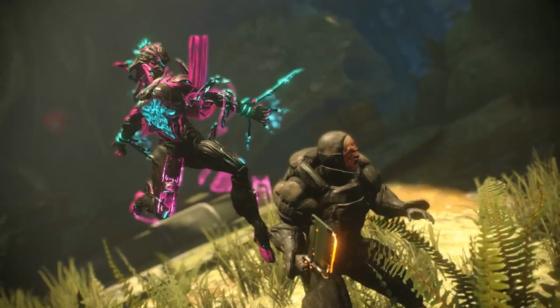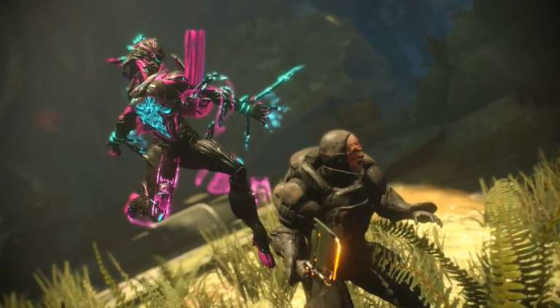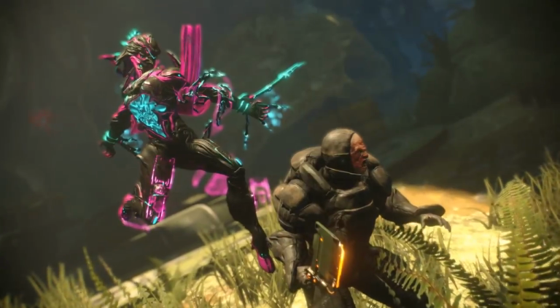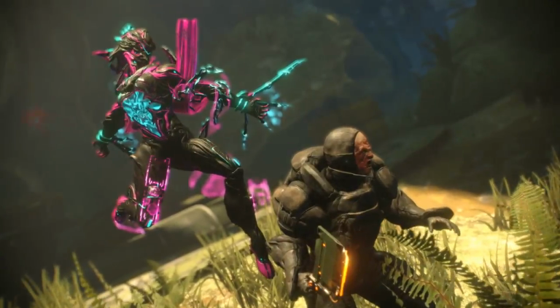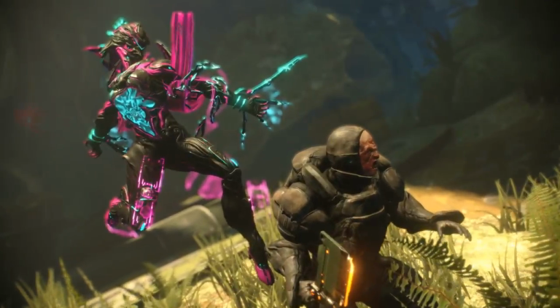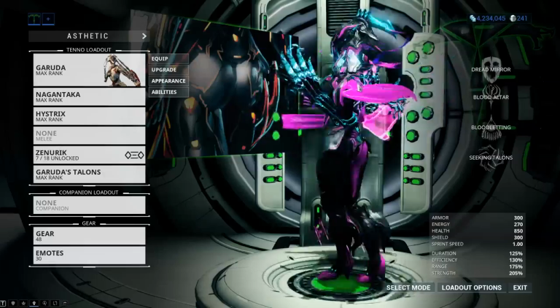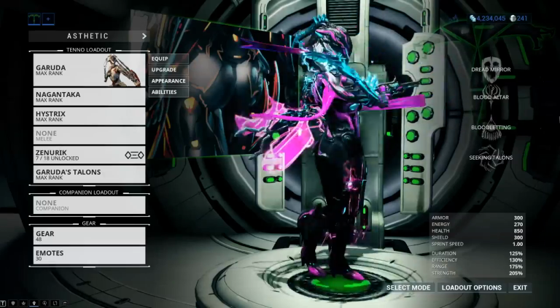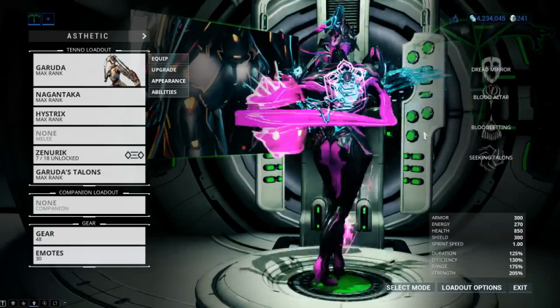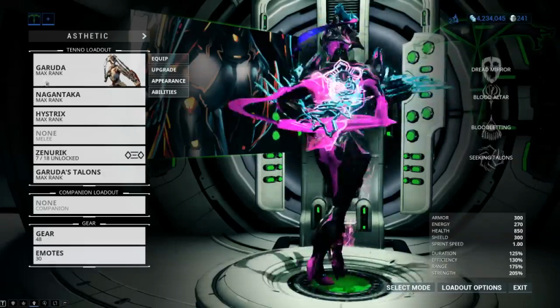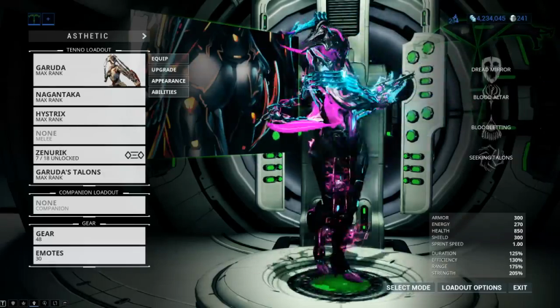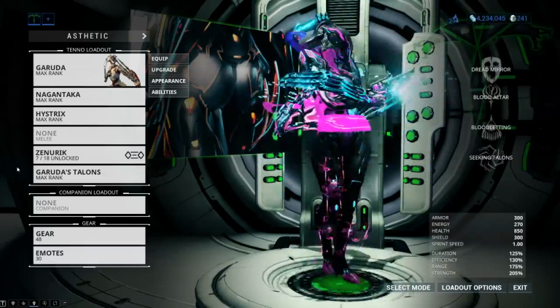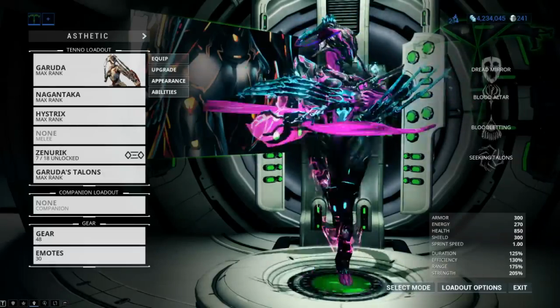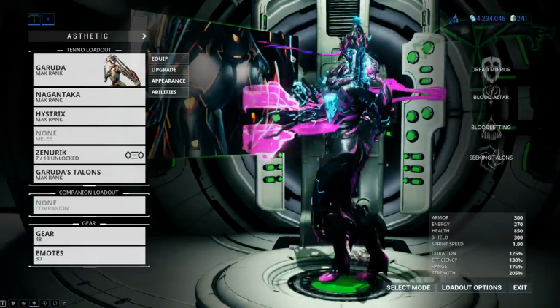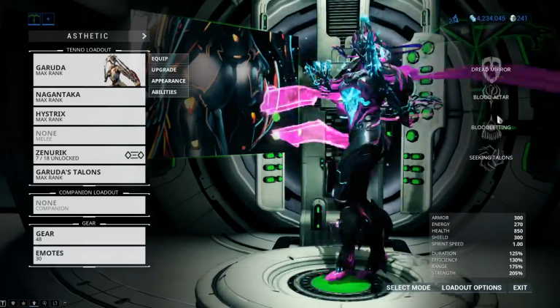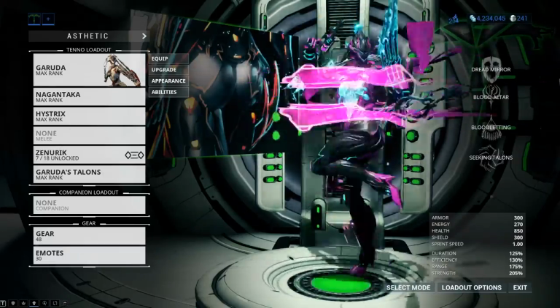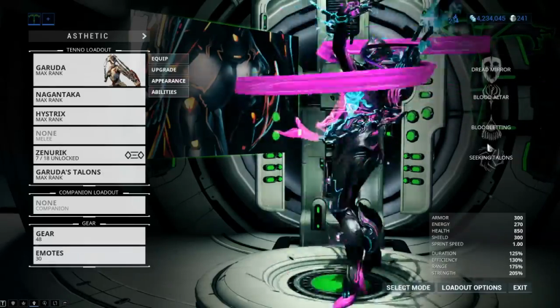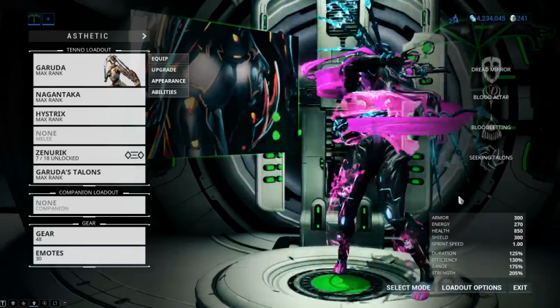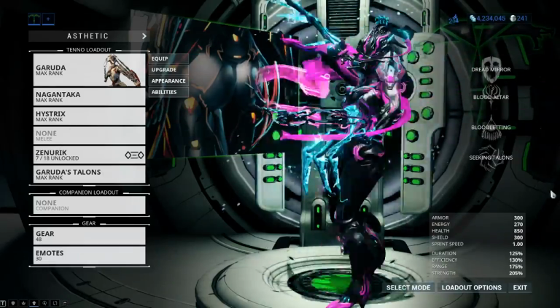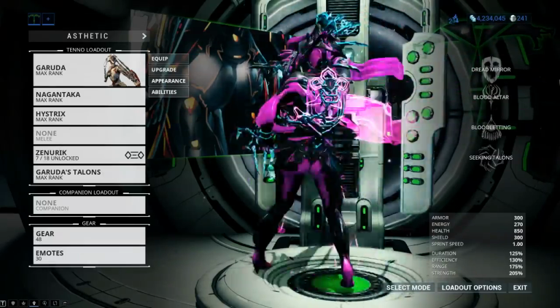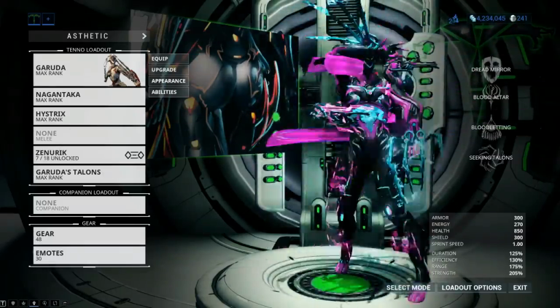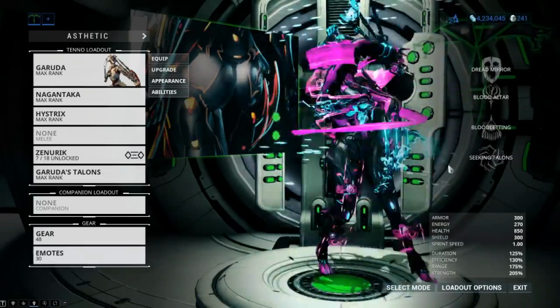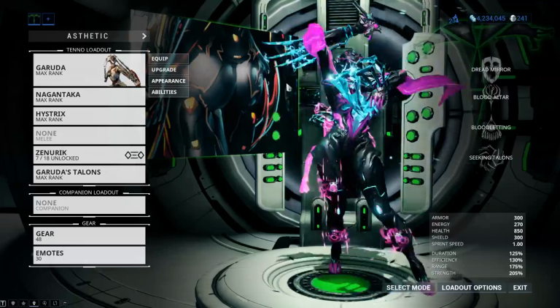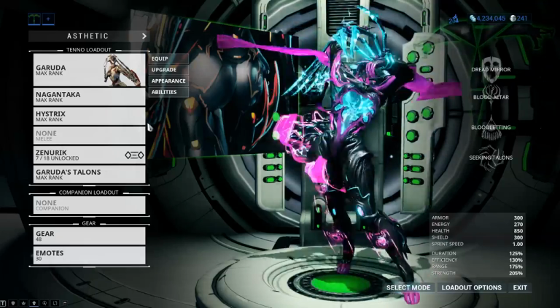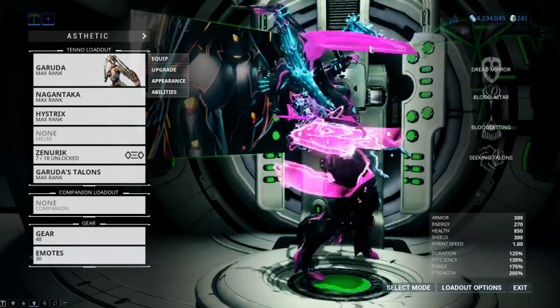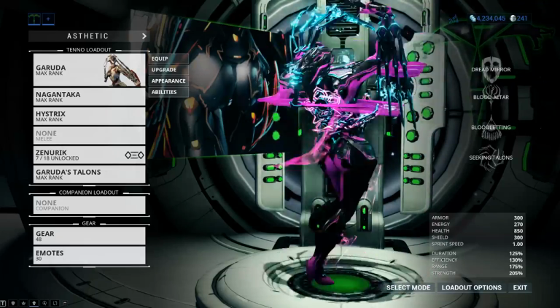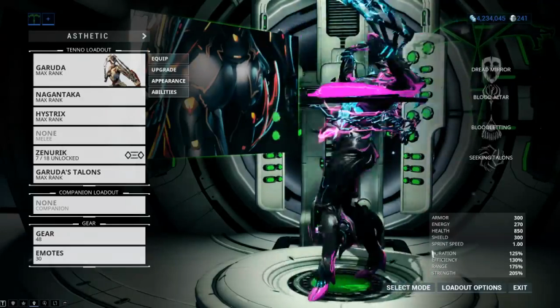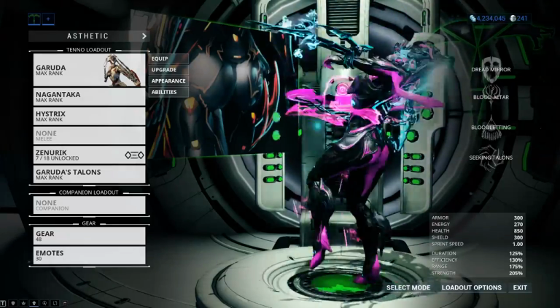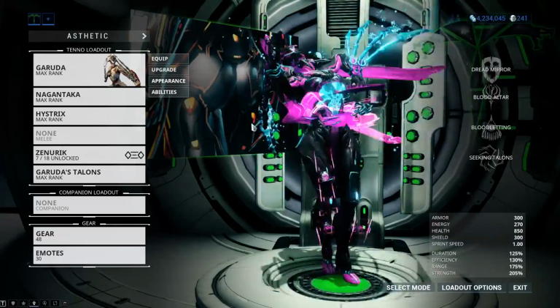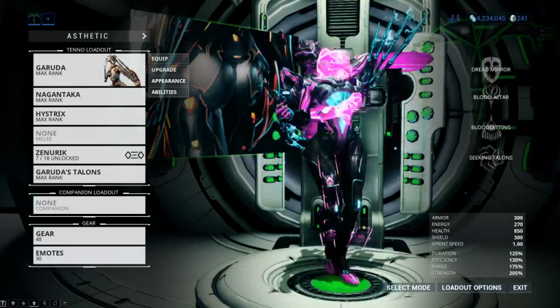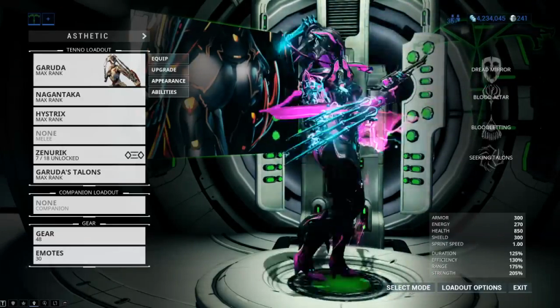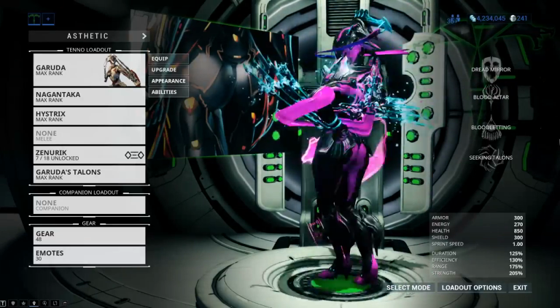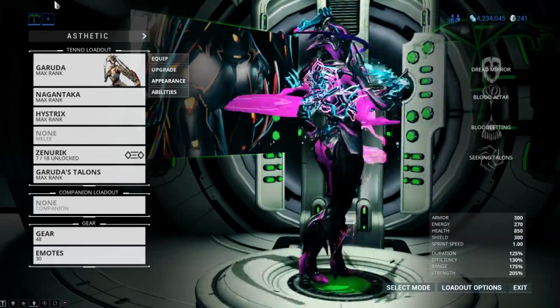Garuda. Regal, stylish, elegant — found tossed in the Vellus like a piece of trash, apparently.